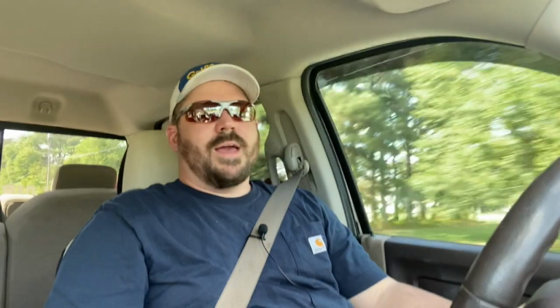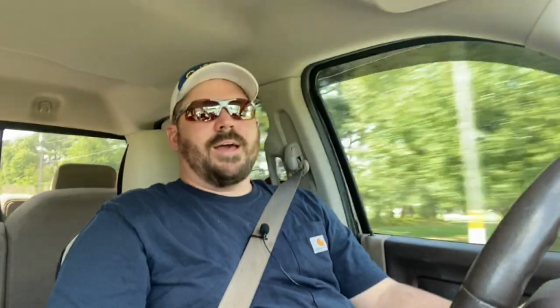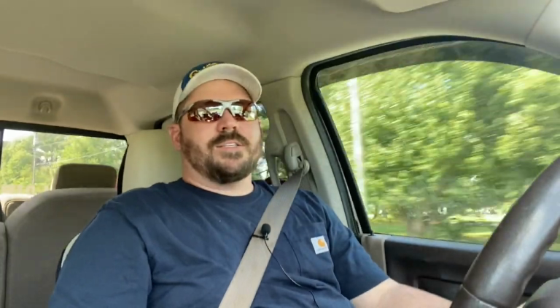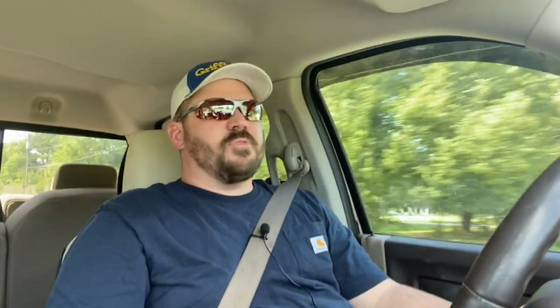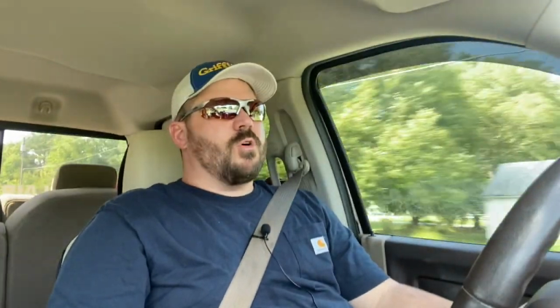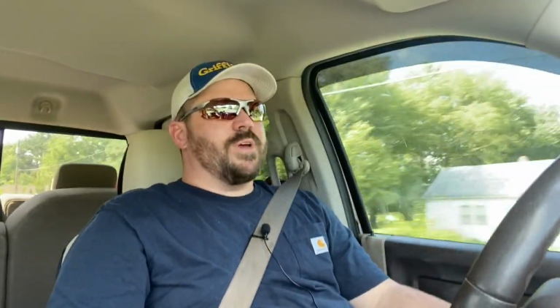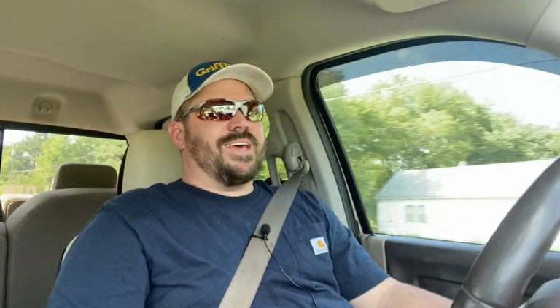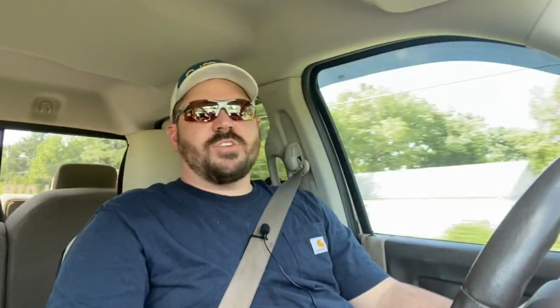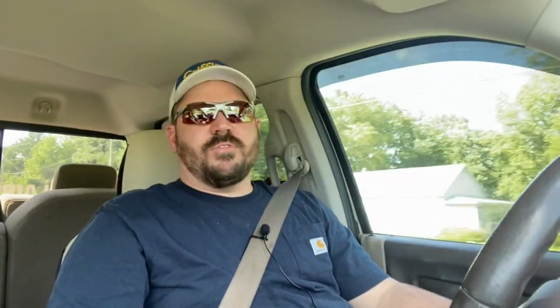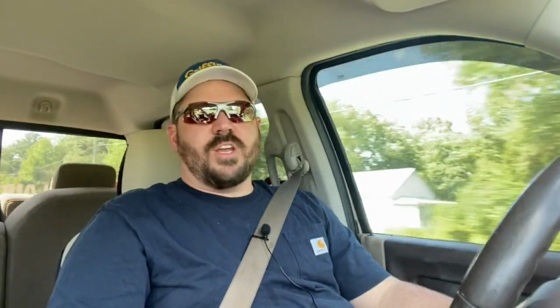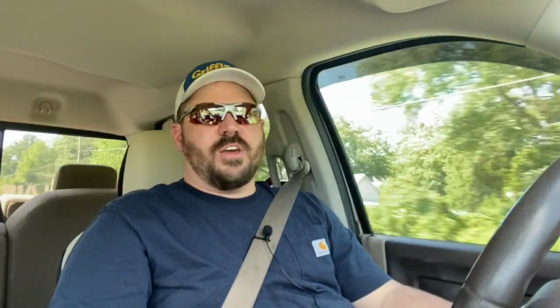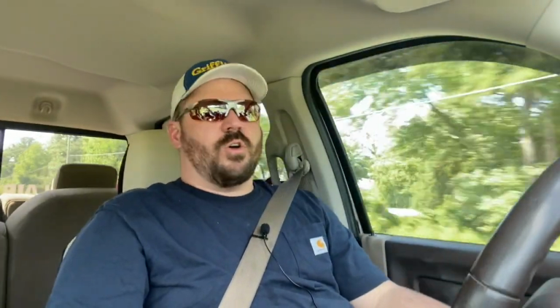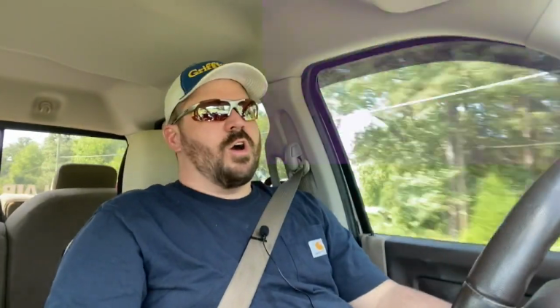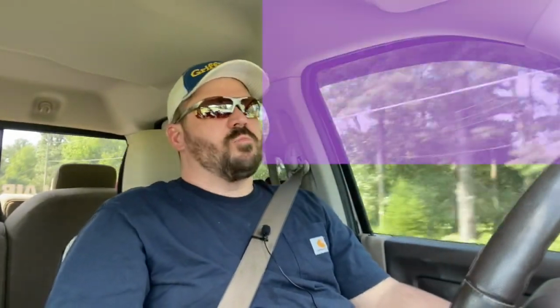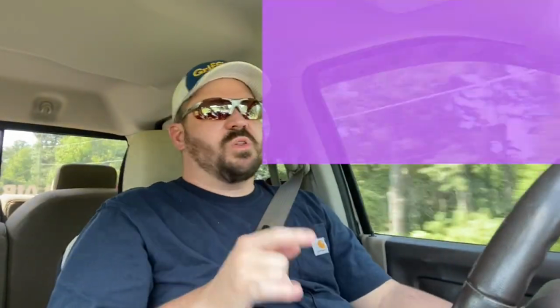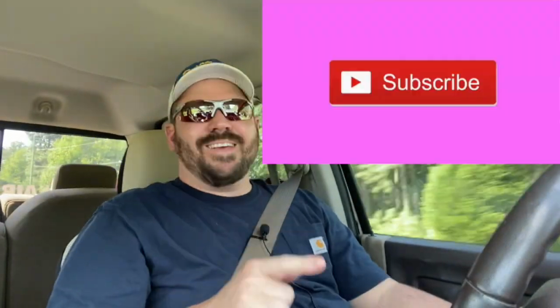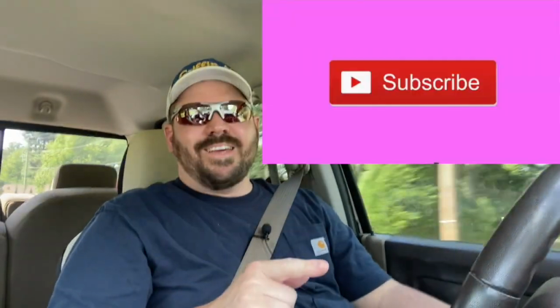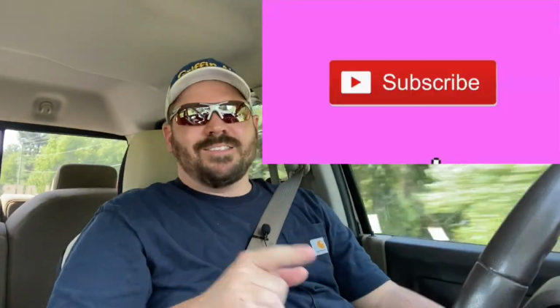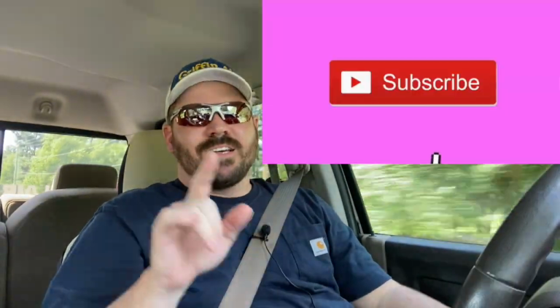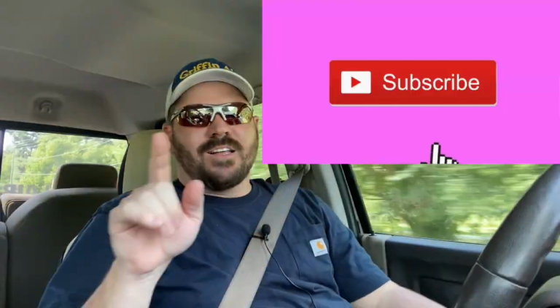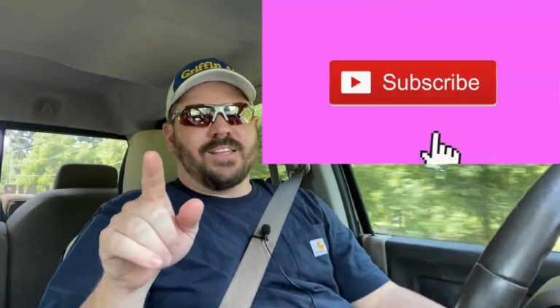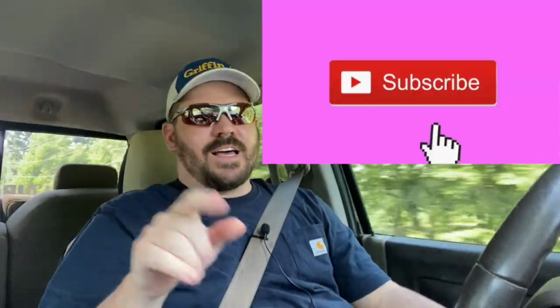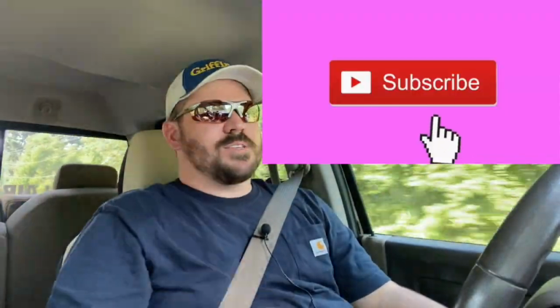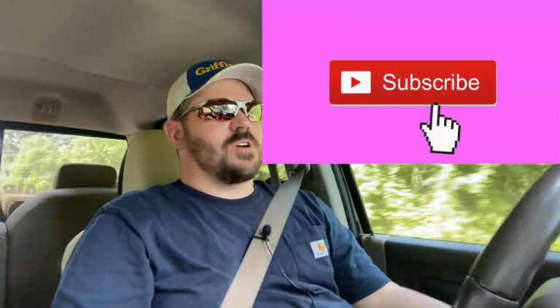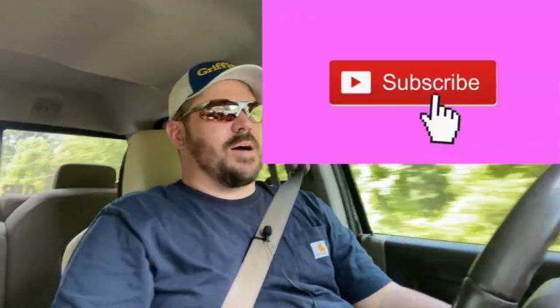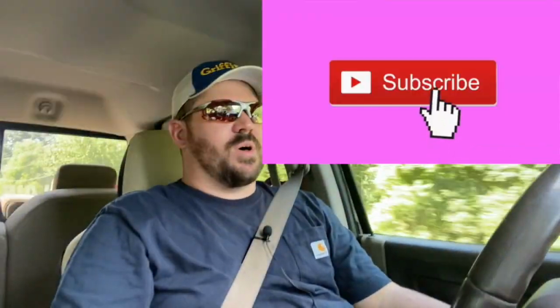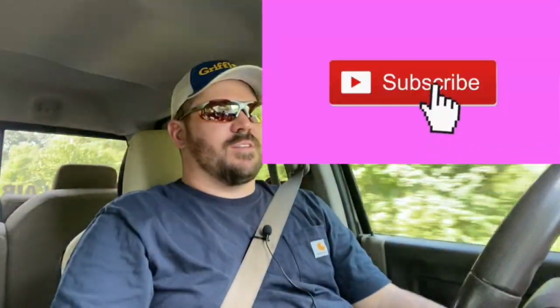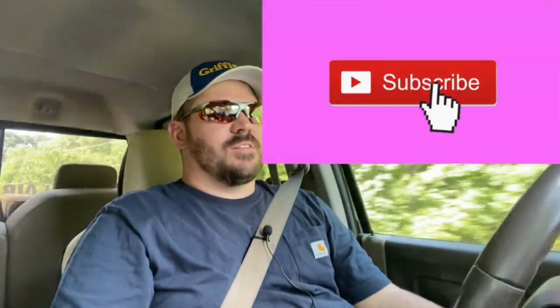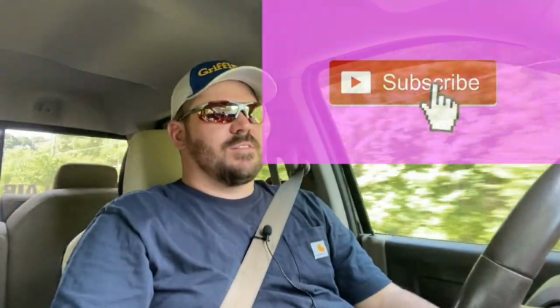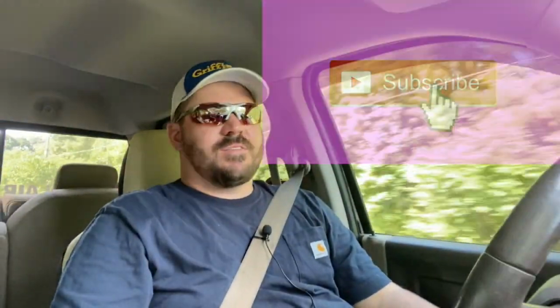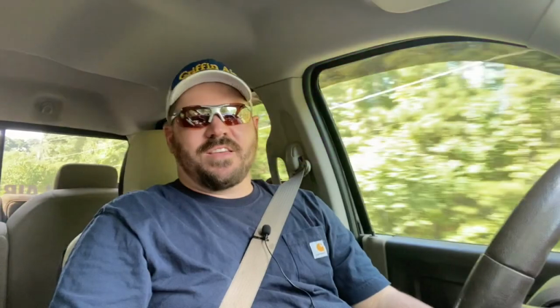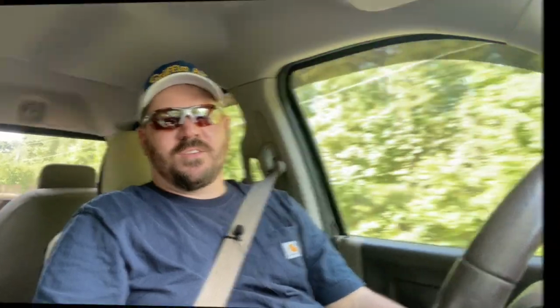Hey guys, before we get to the video, please click that subscribe button. Thank you.